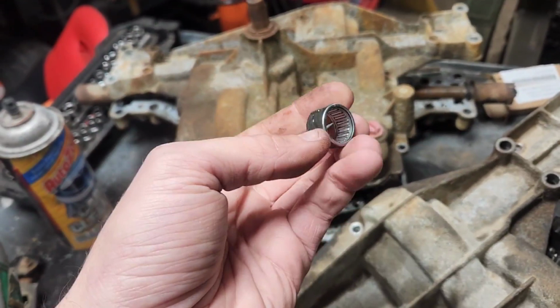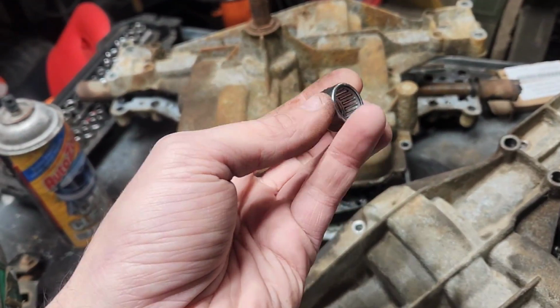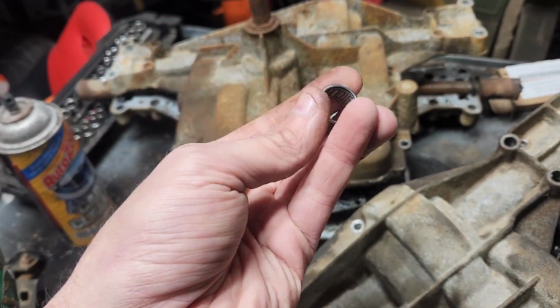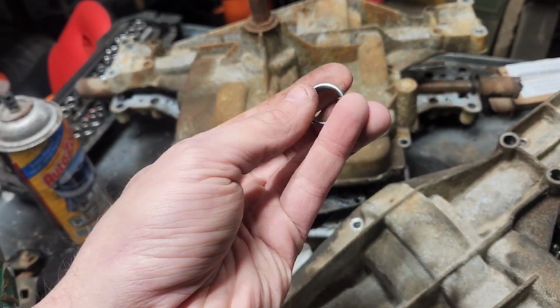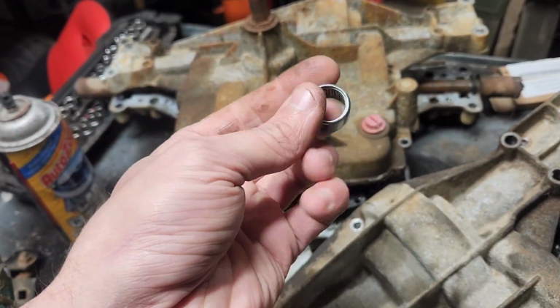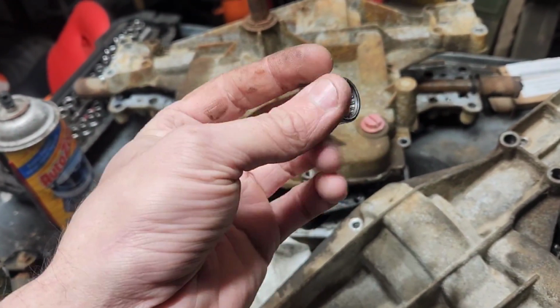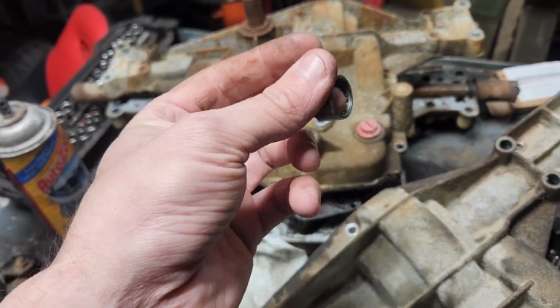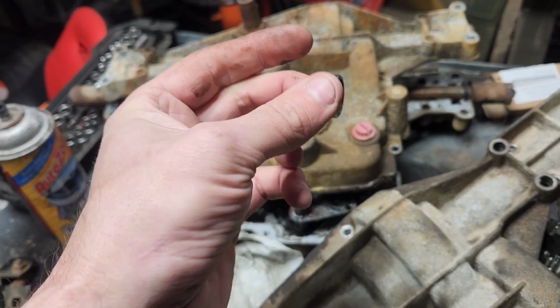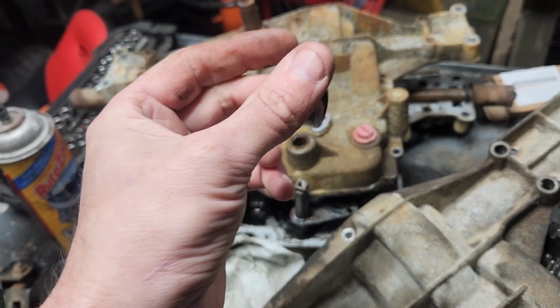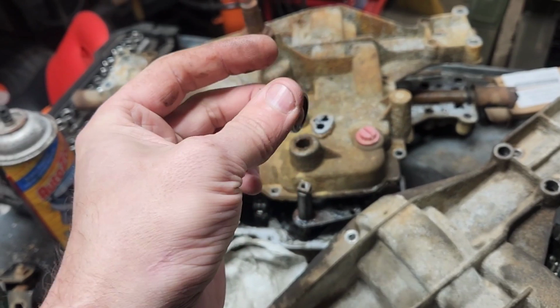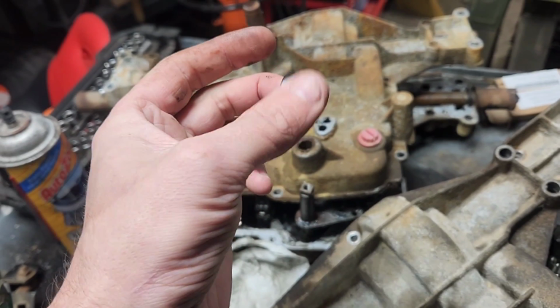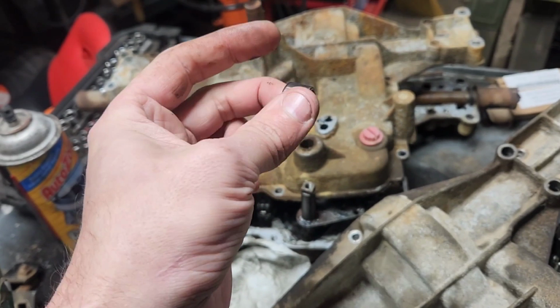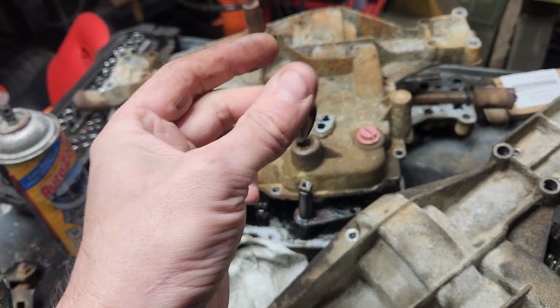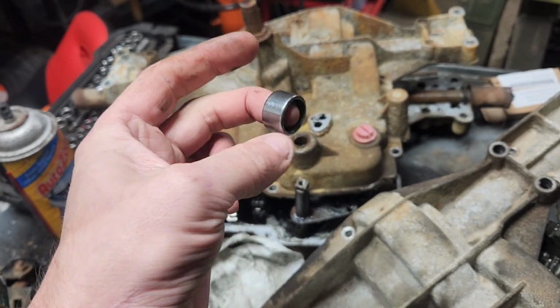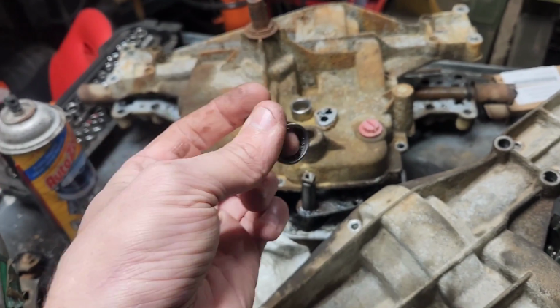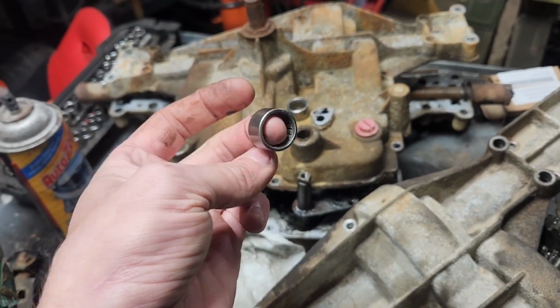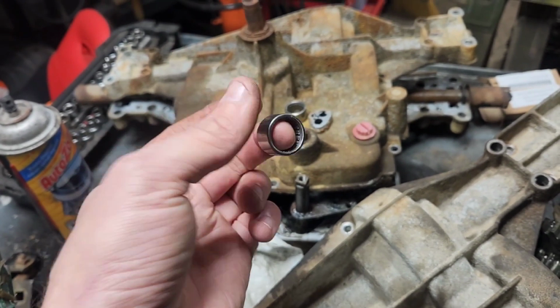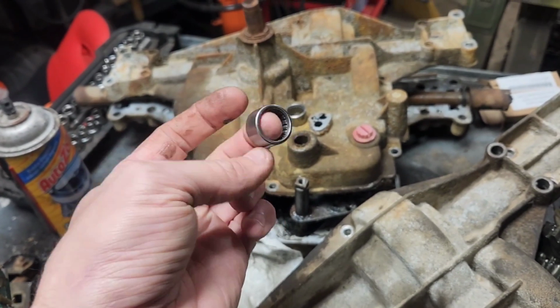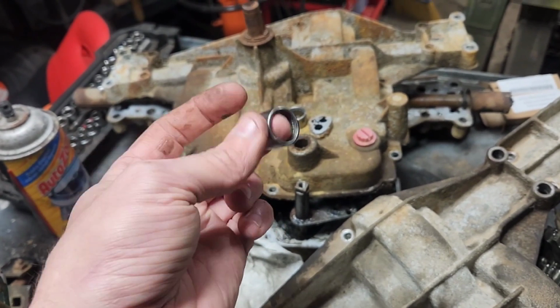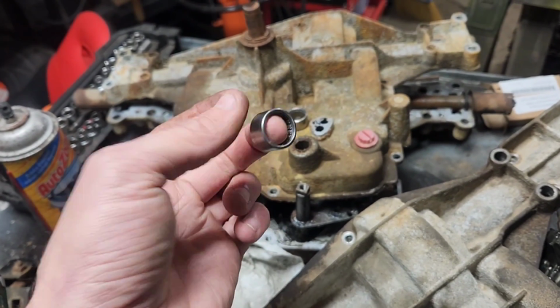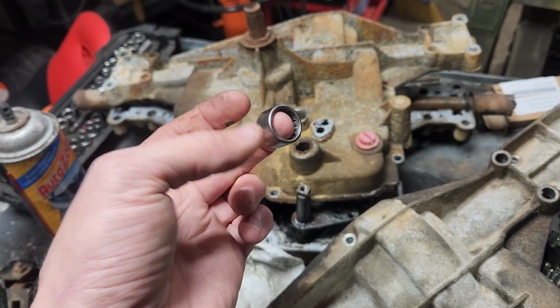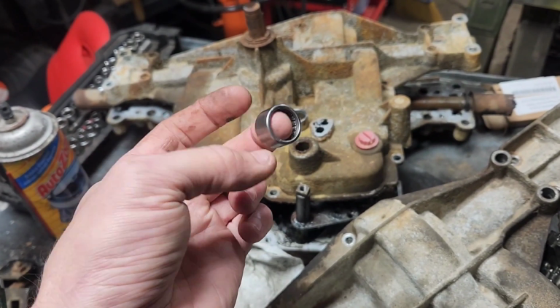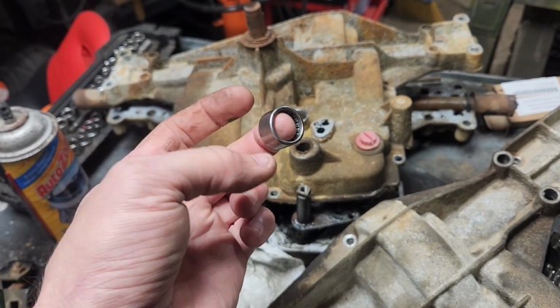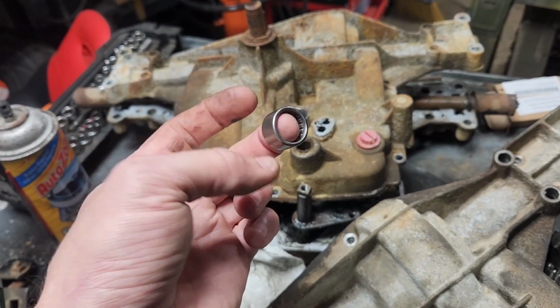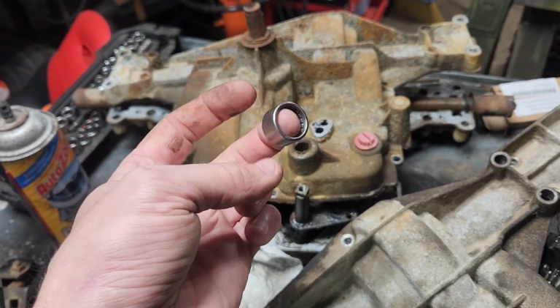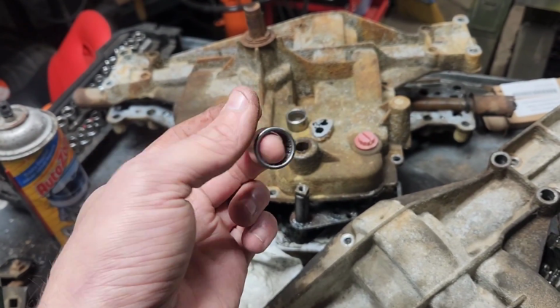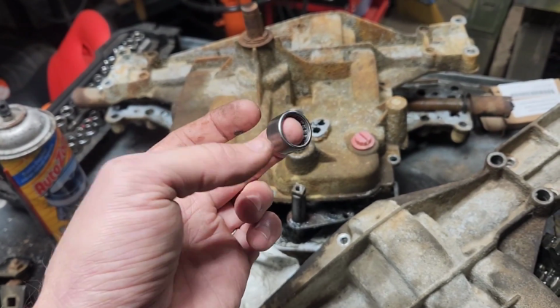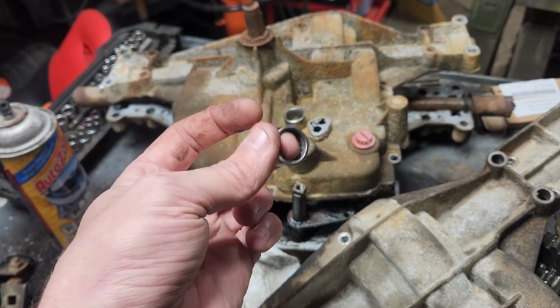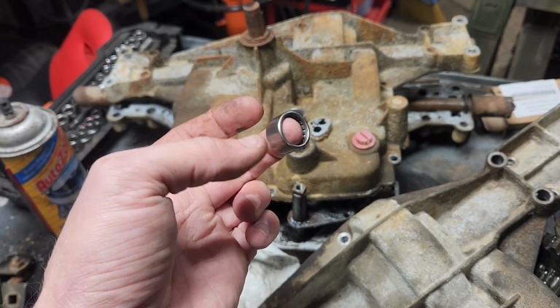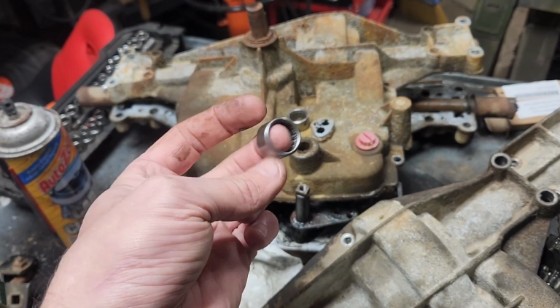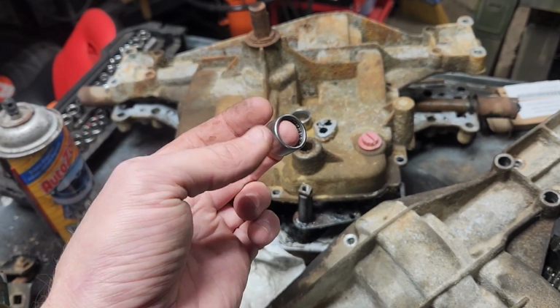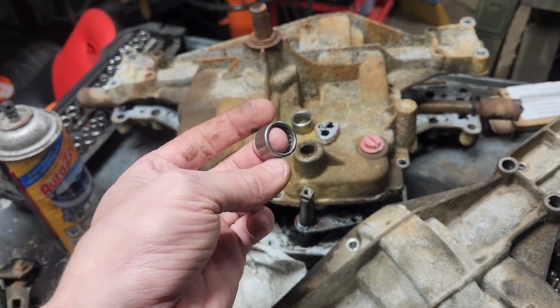I'll turn up the volume if need be so you guys can hear that grinding noise, because these should not be grinding. You should not hear anything on them as they turn. As you can see here, I'm spinning it on my finger — nice and quiet.